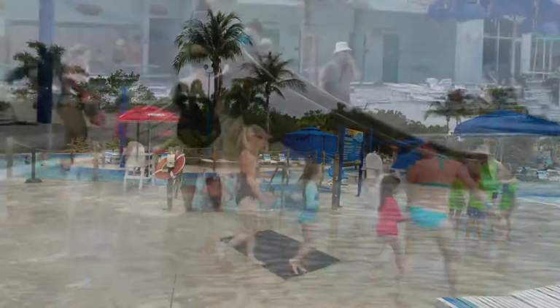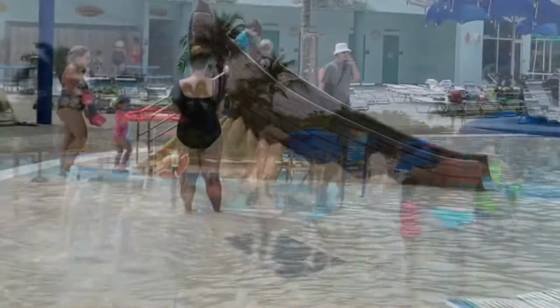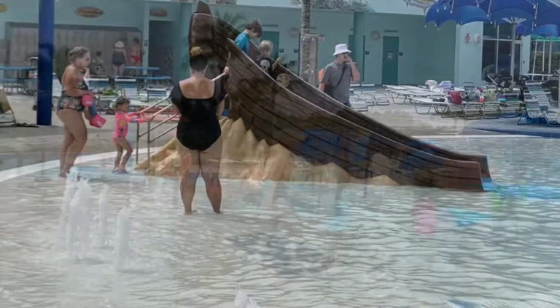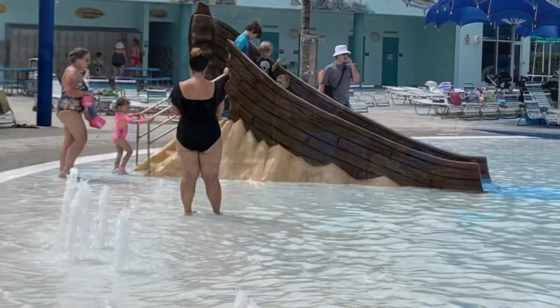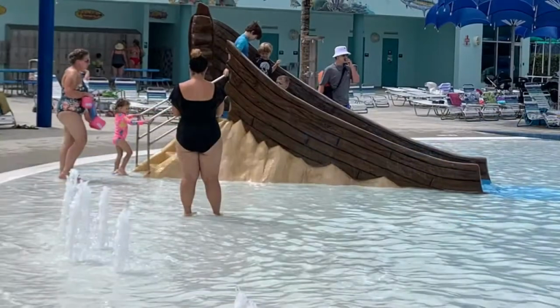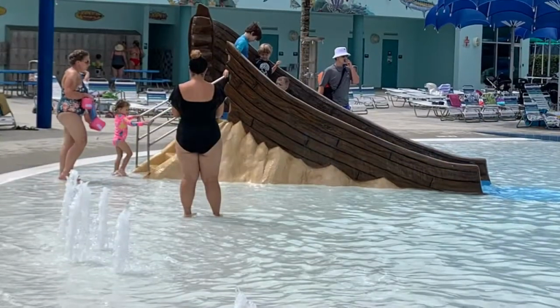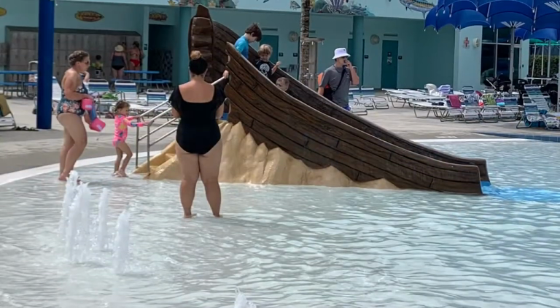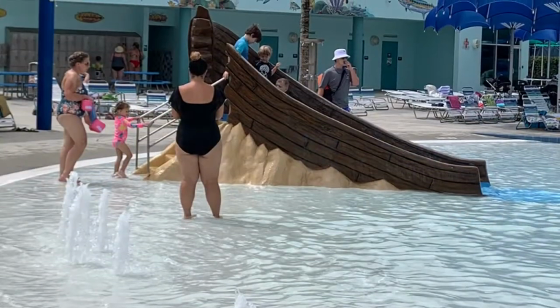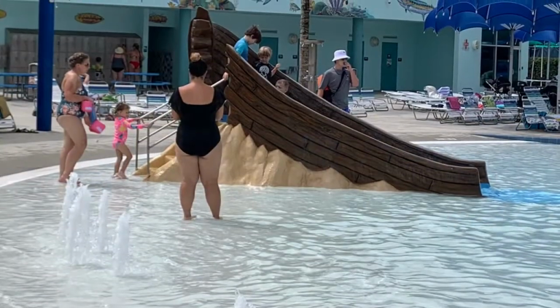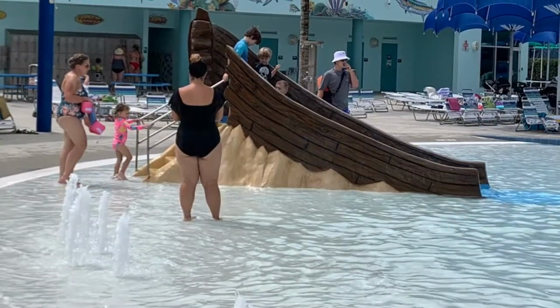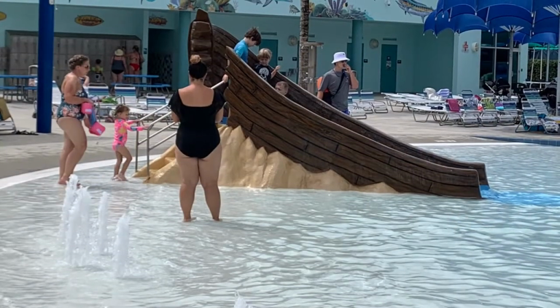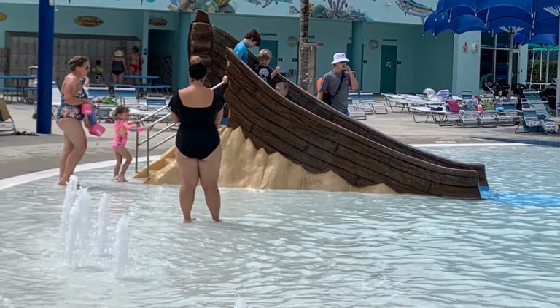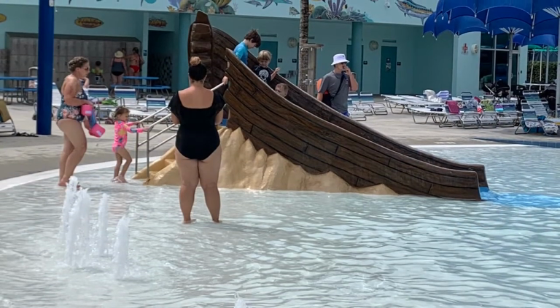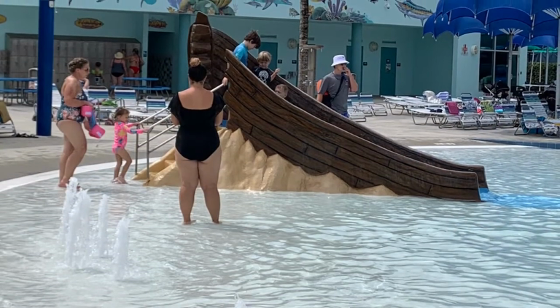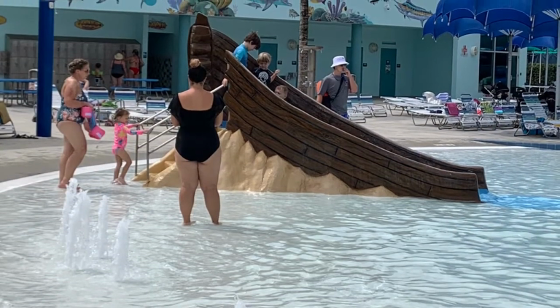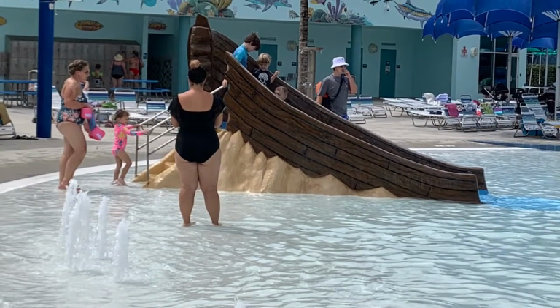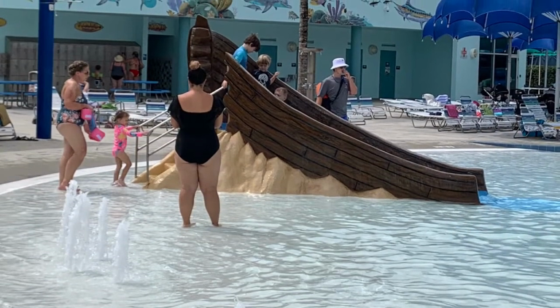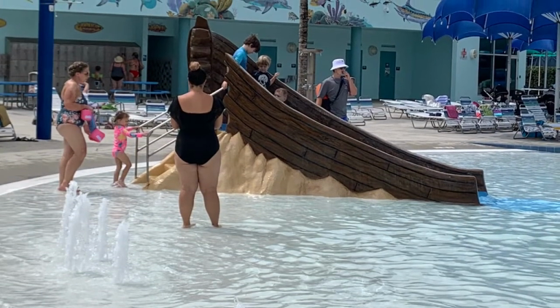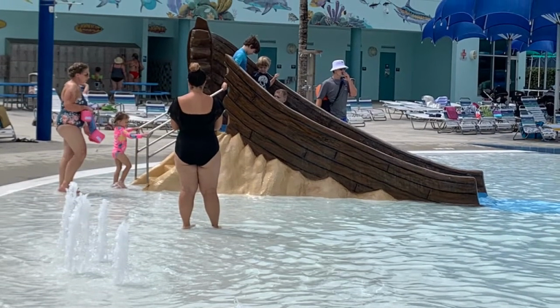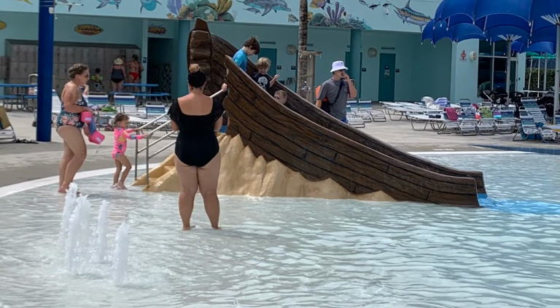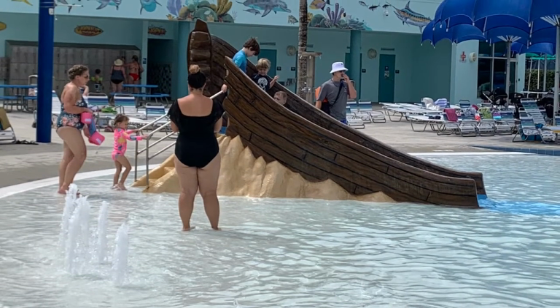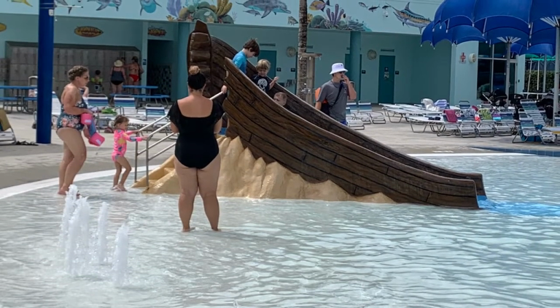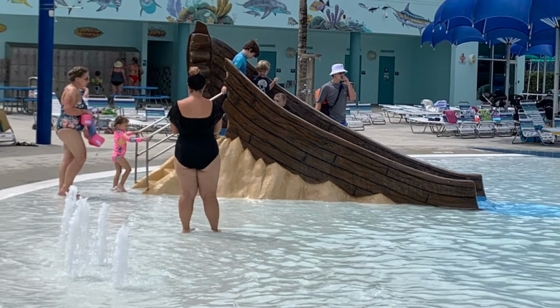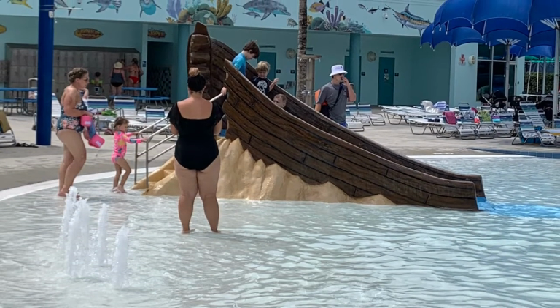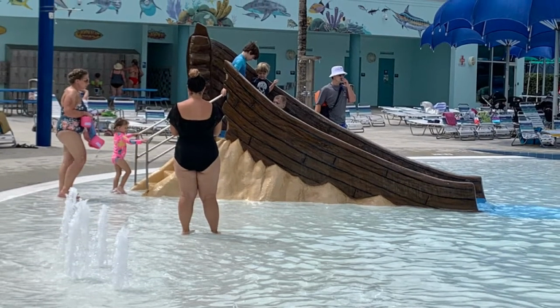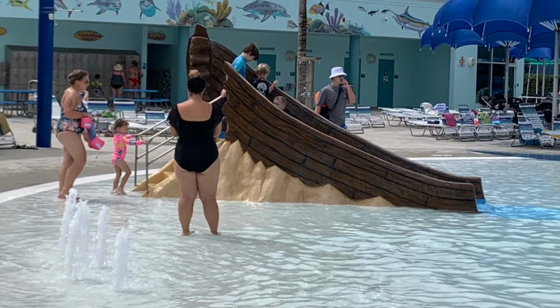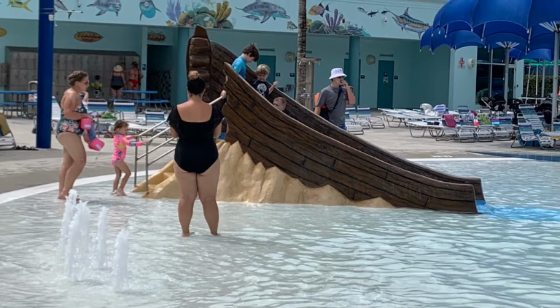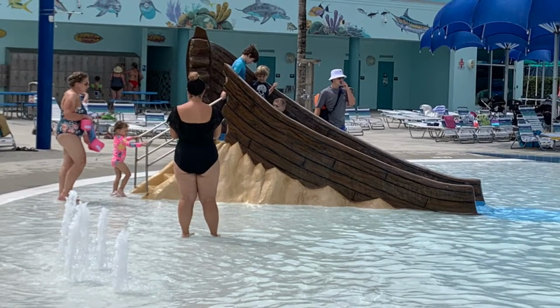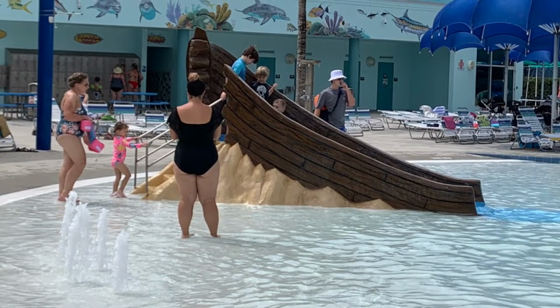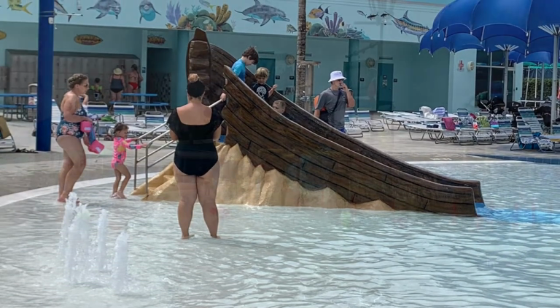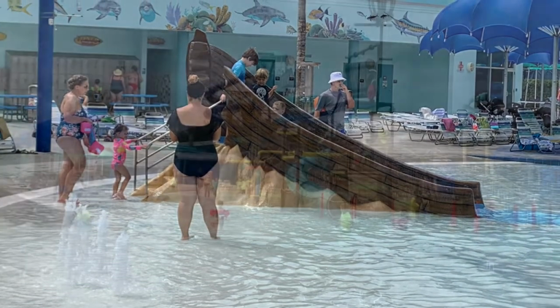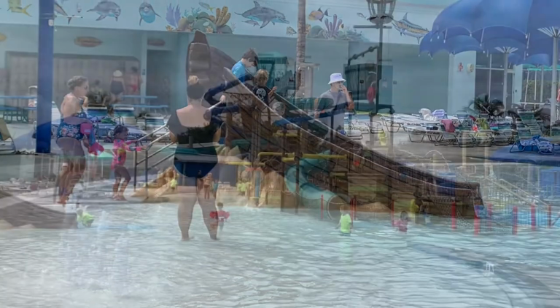There are several small slides and water features for the young ones.